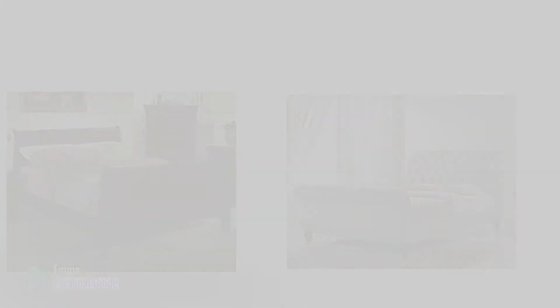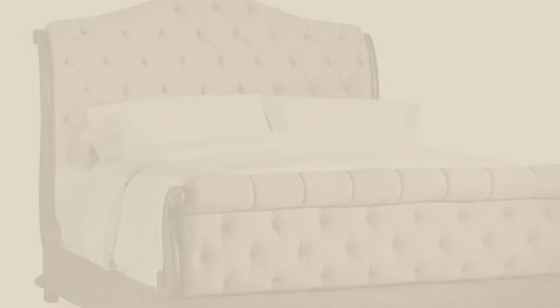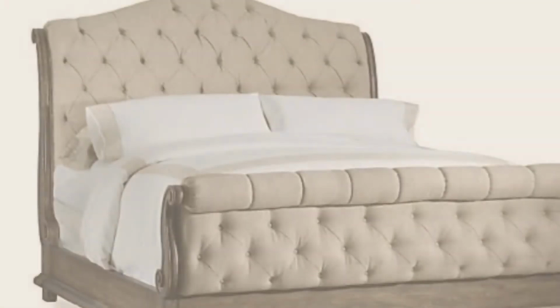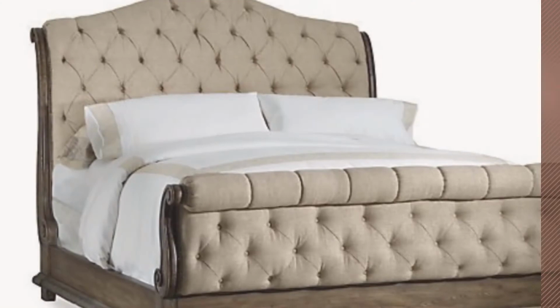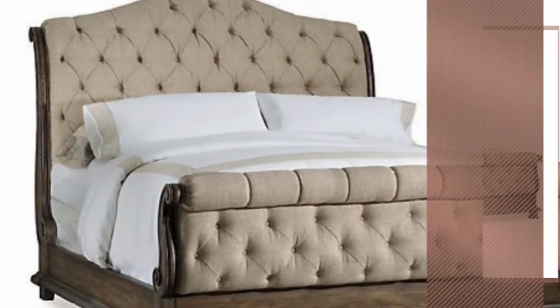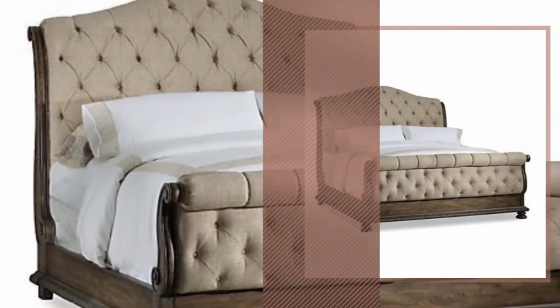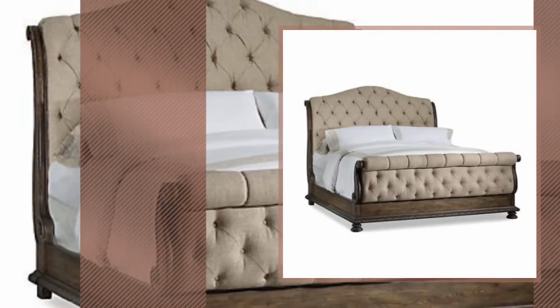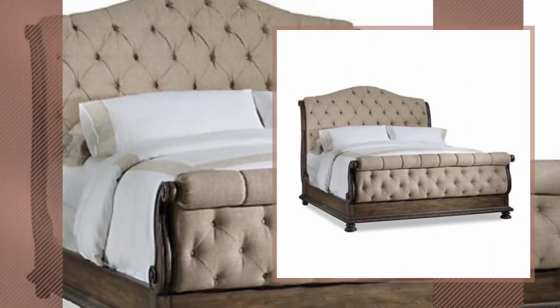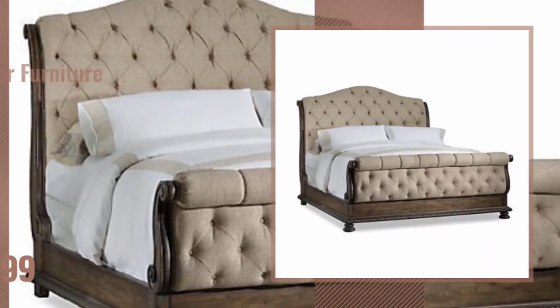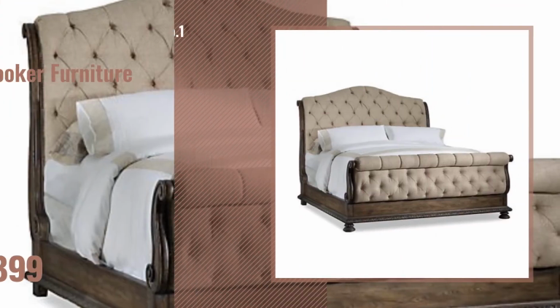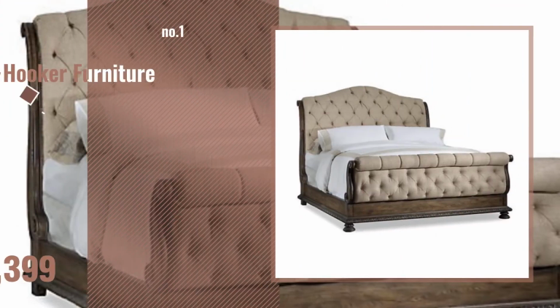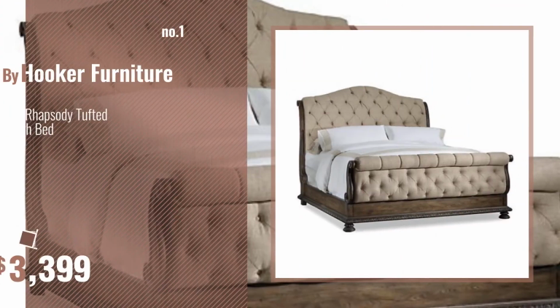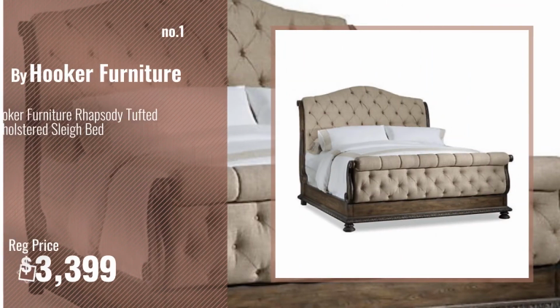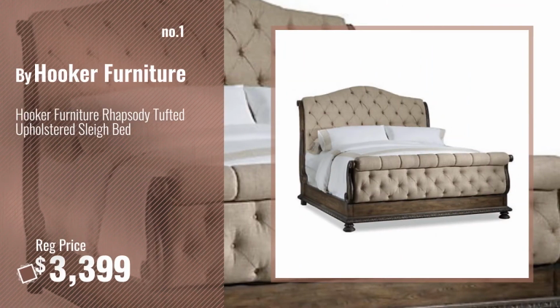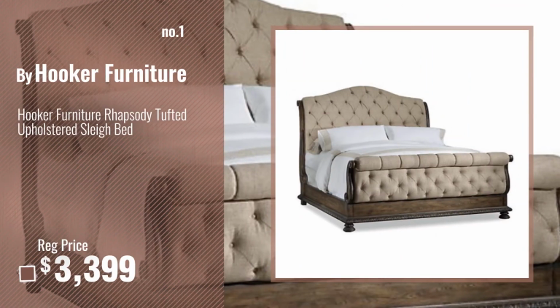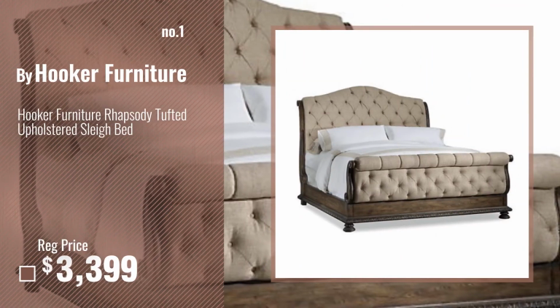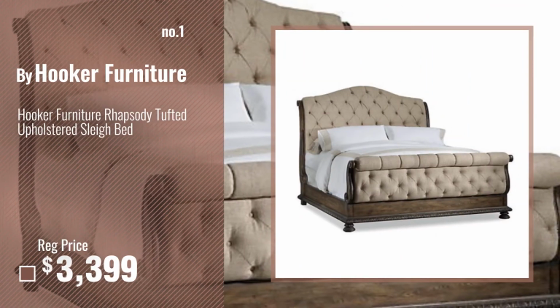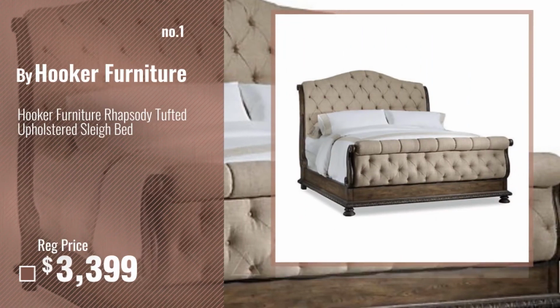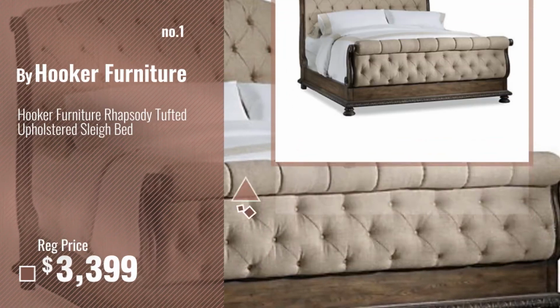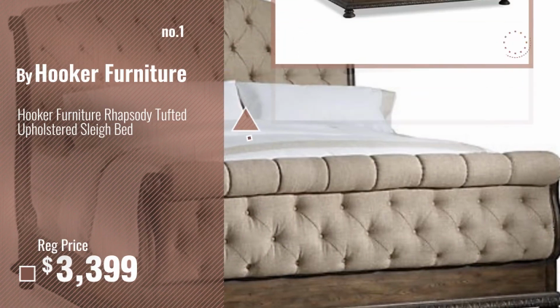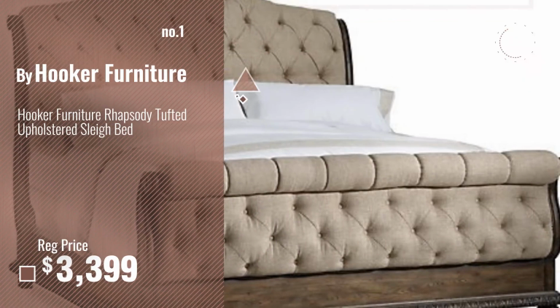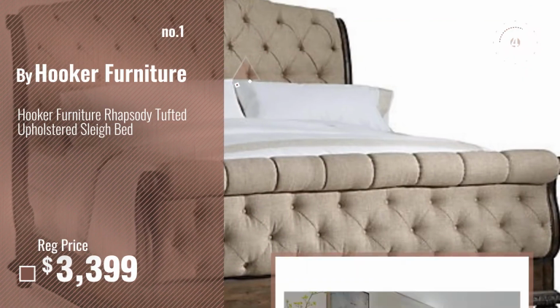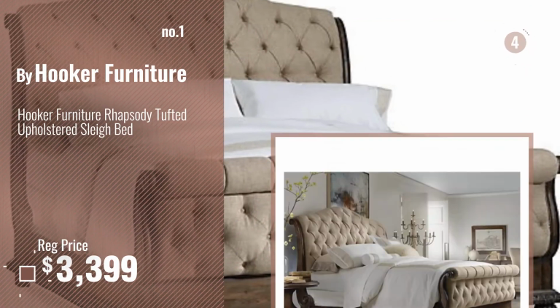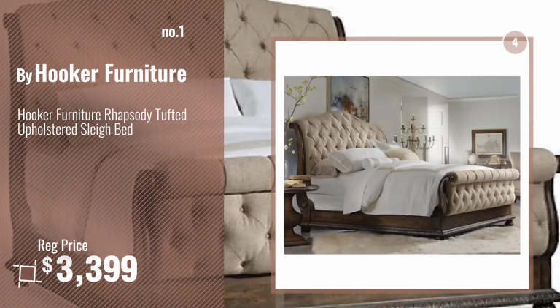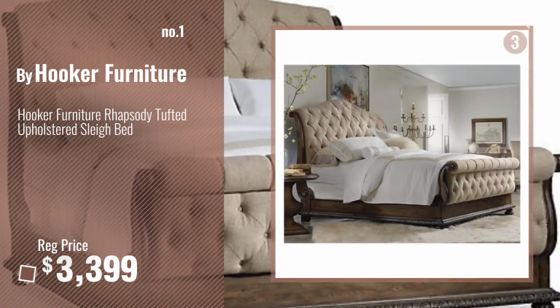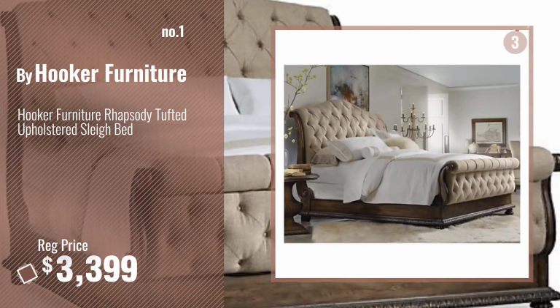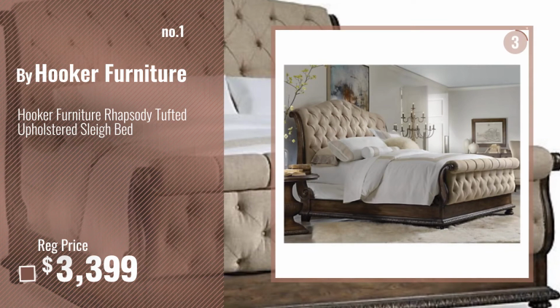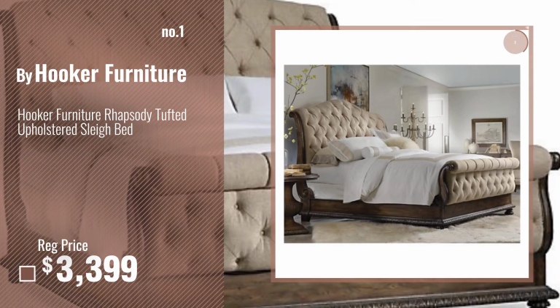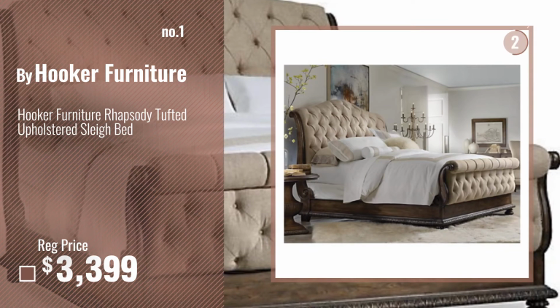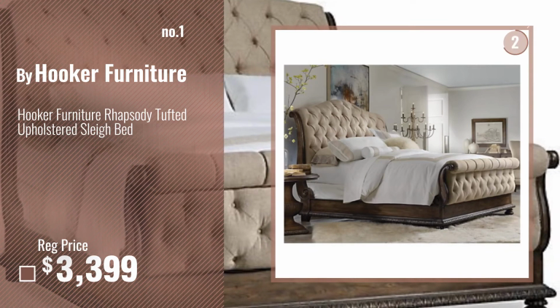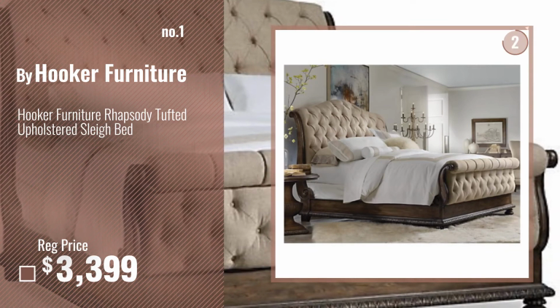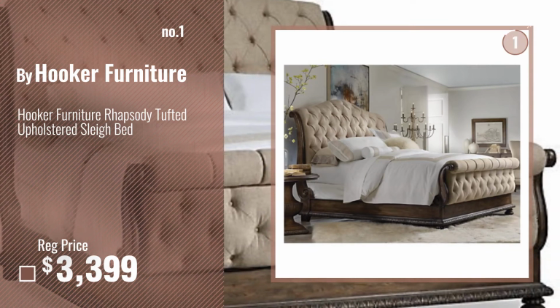Number 1, Most Popular, by Hooker Furniture. Watch this video, choose your favorite.